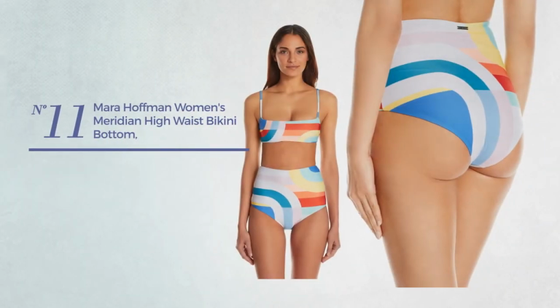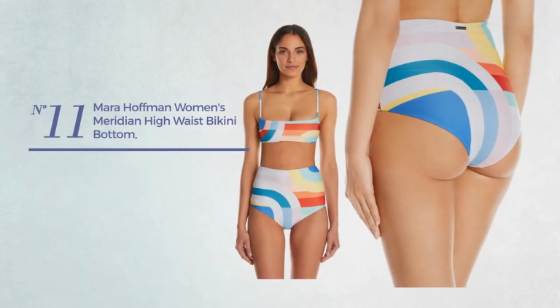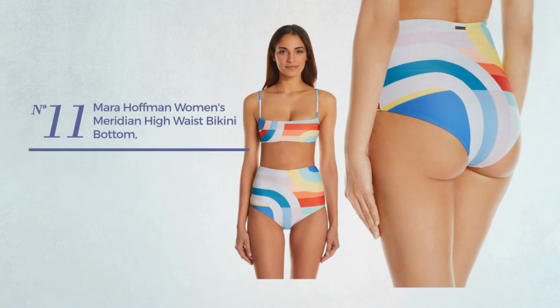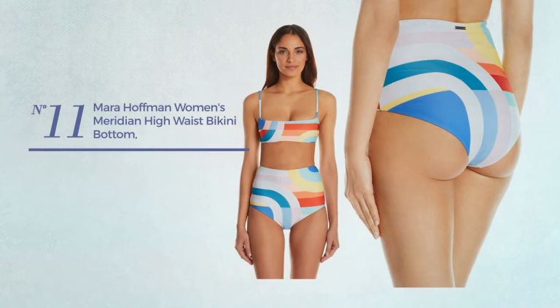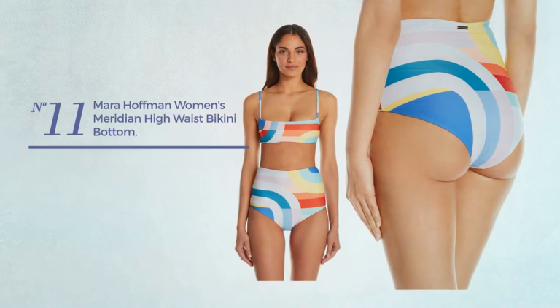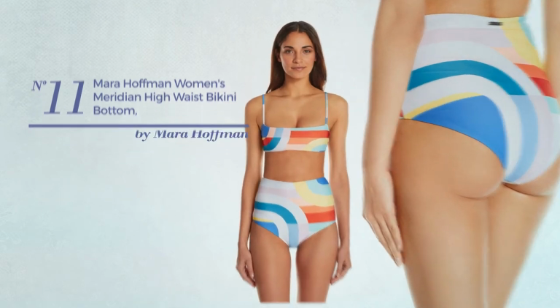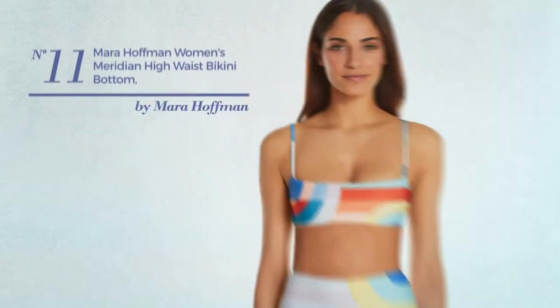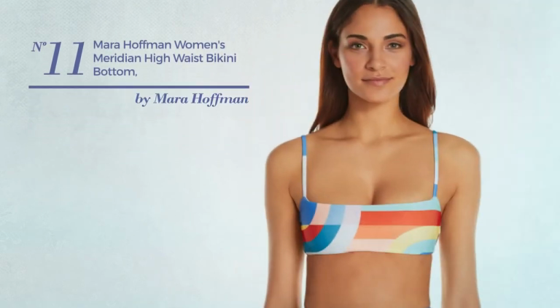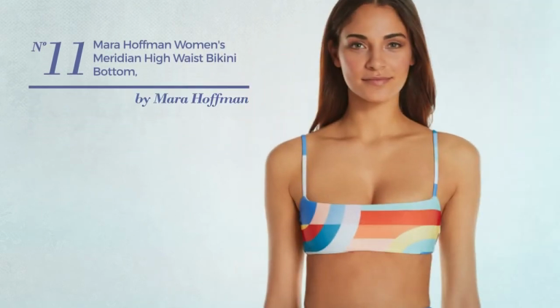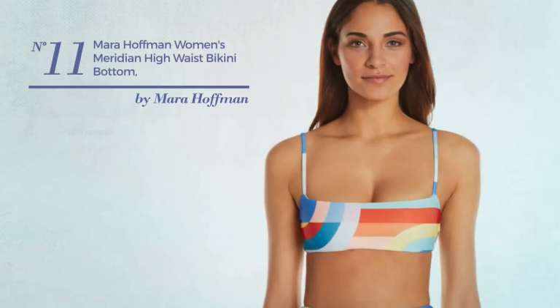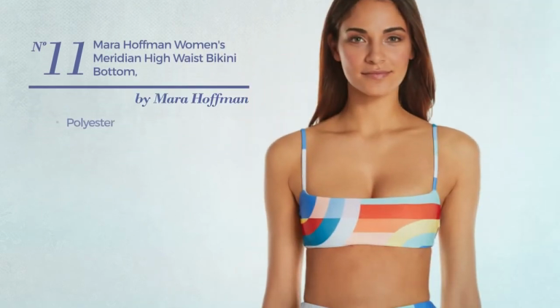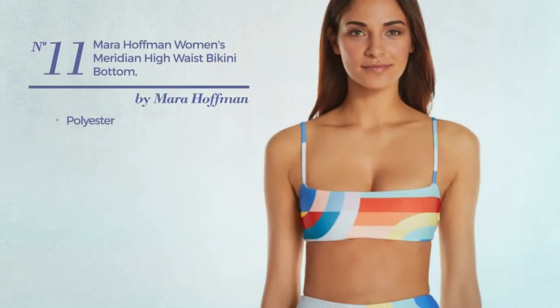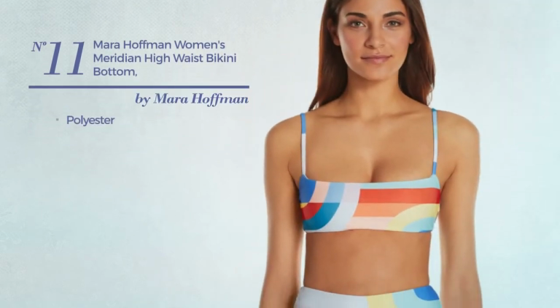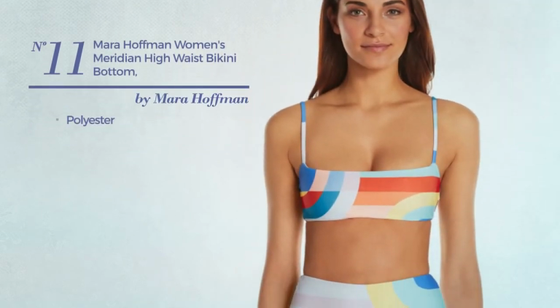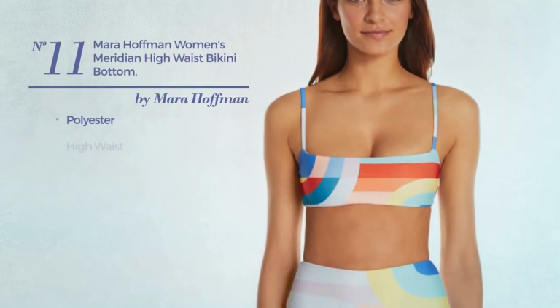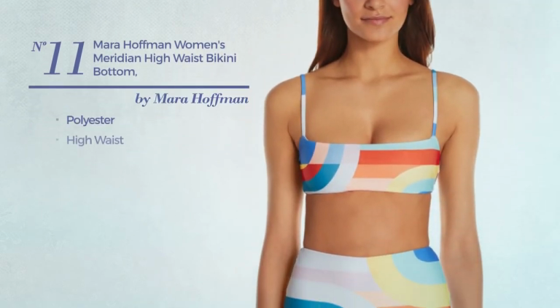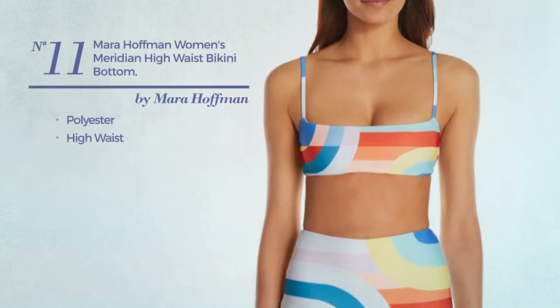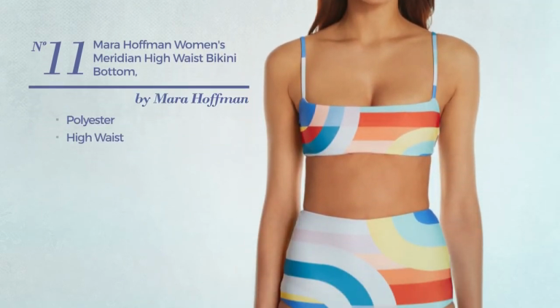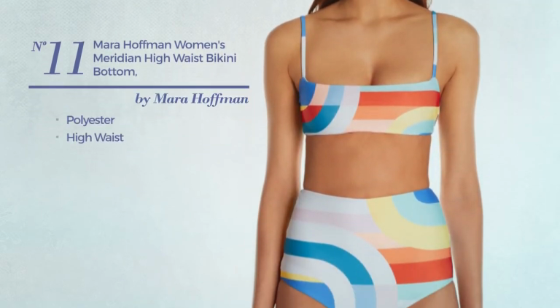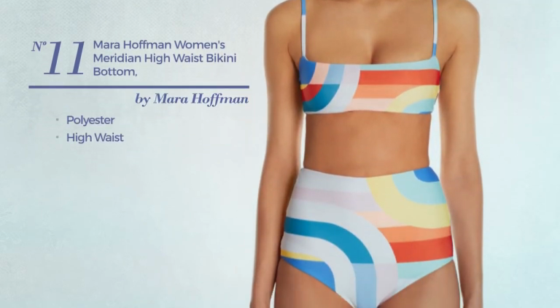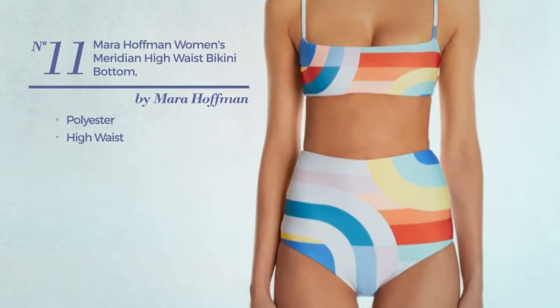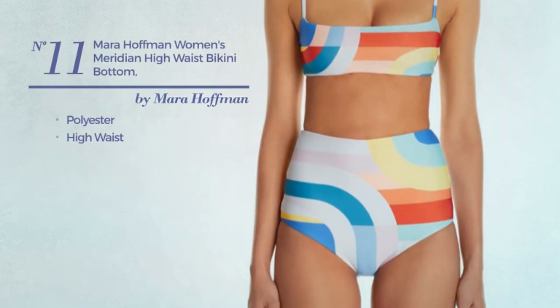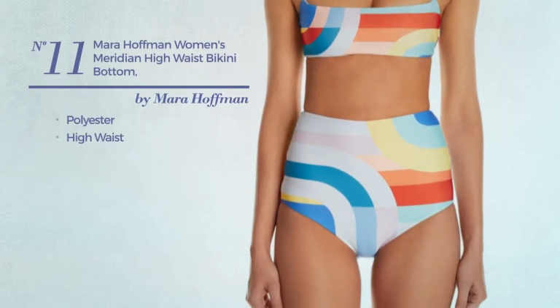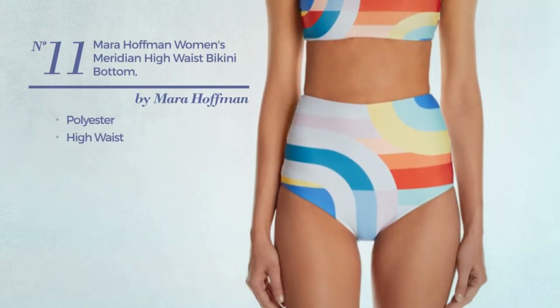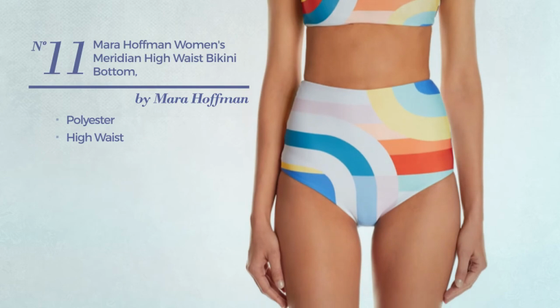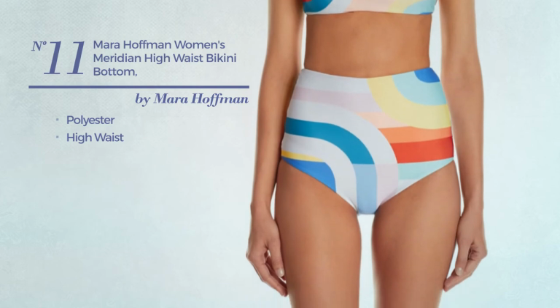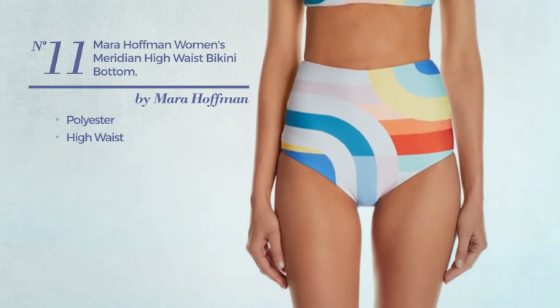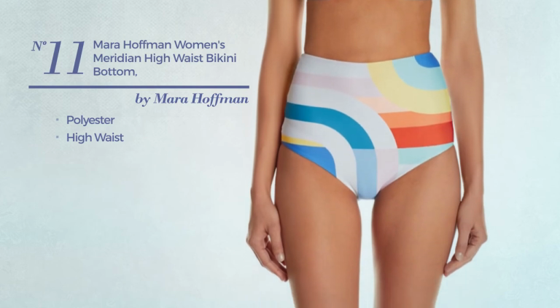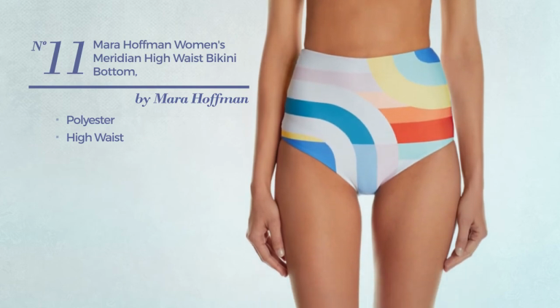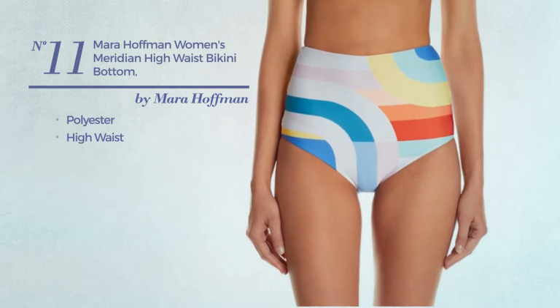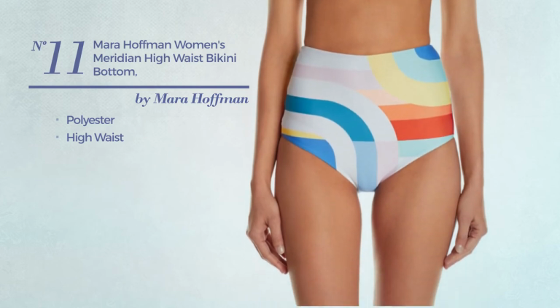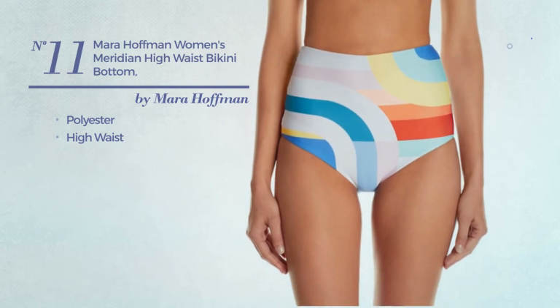Number eleven: crafted from polyester, with a high waist, available uniquely in this multicolored version.